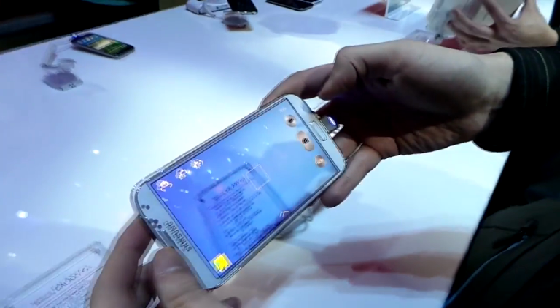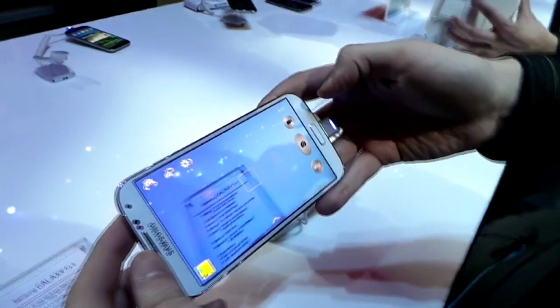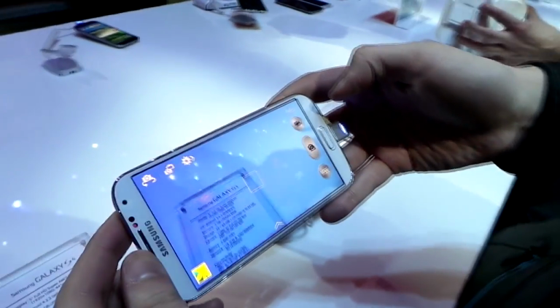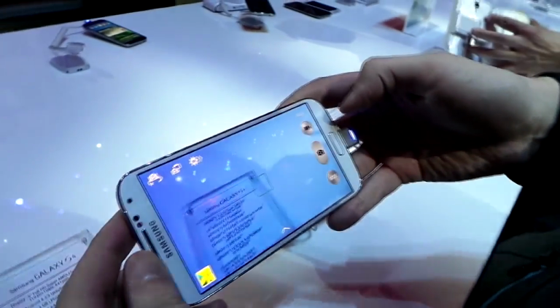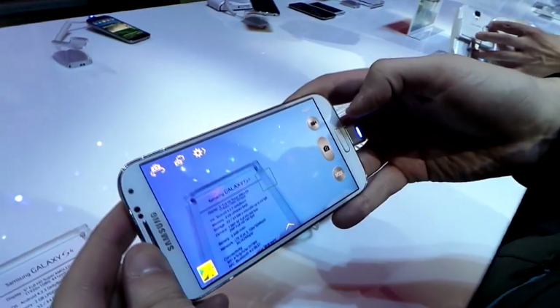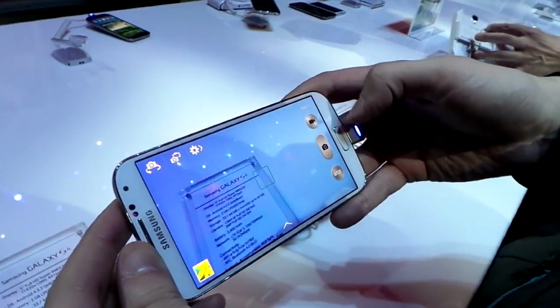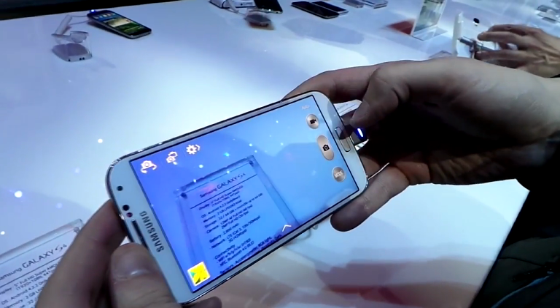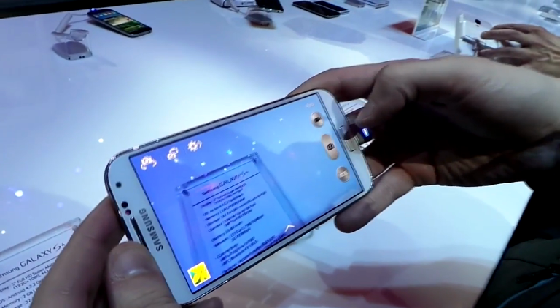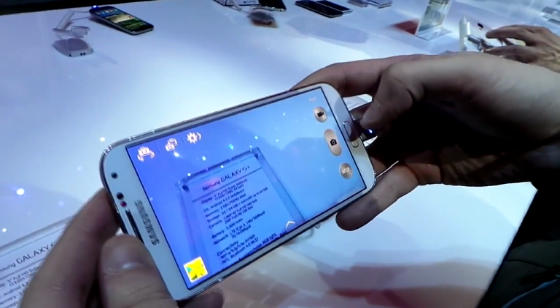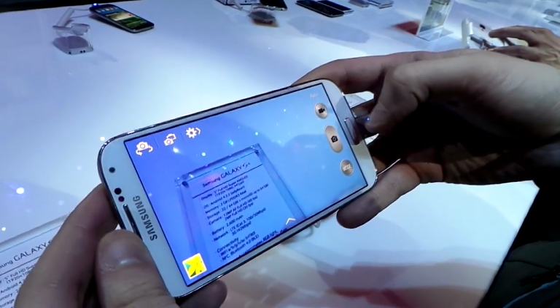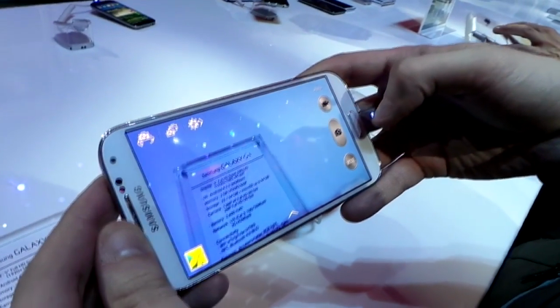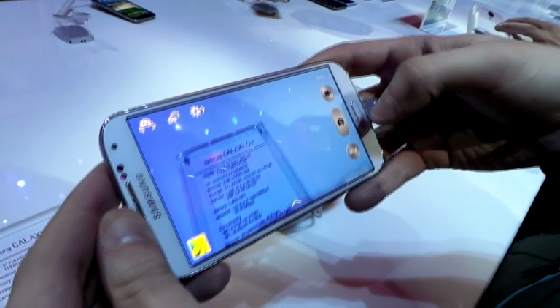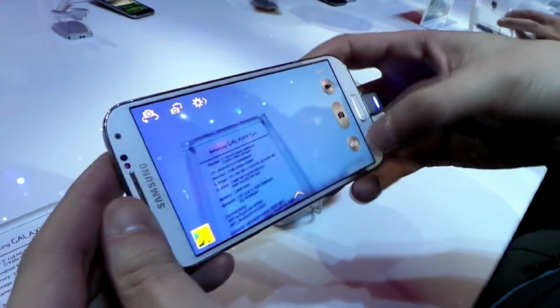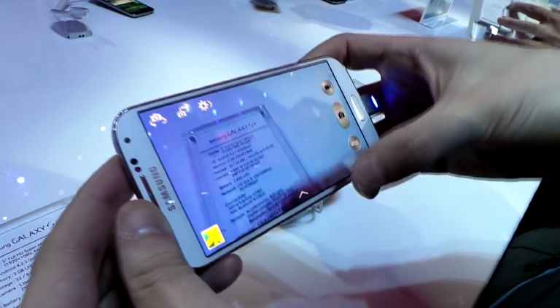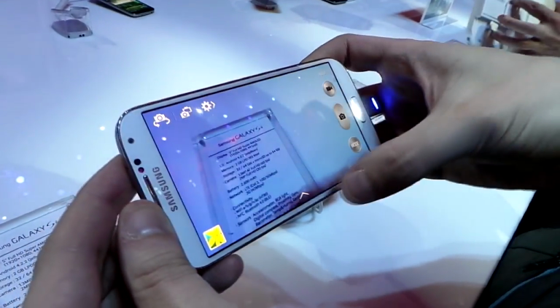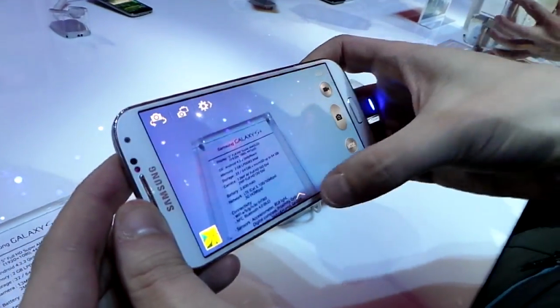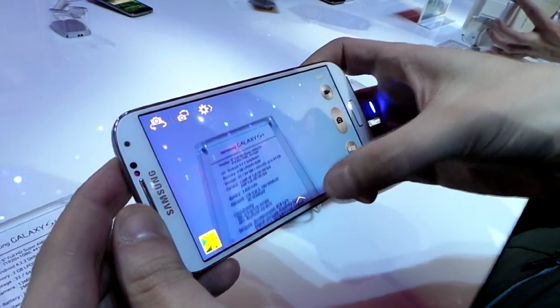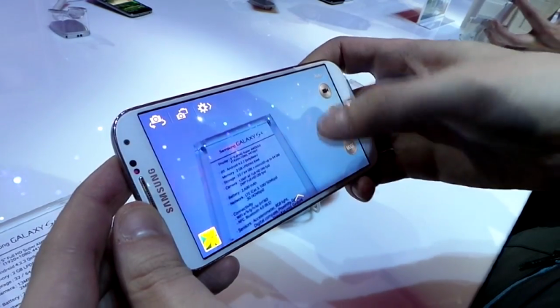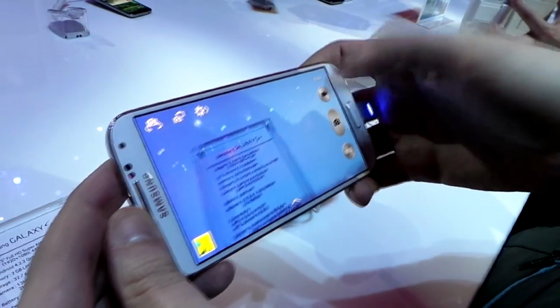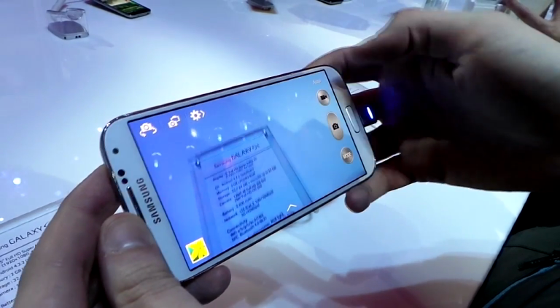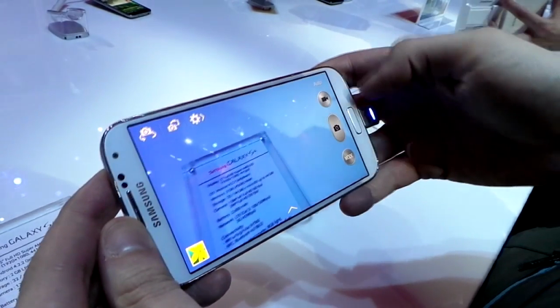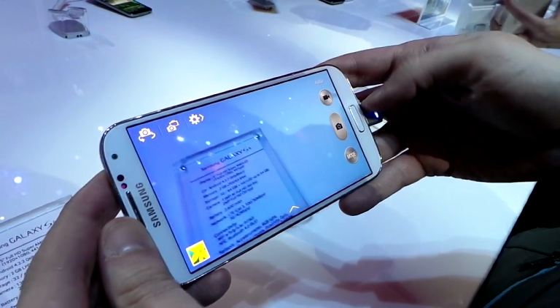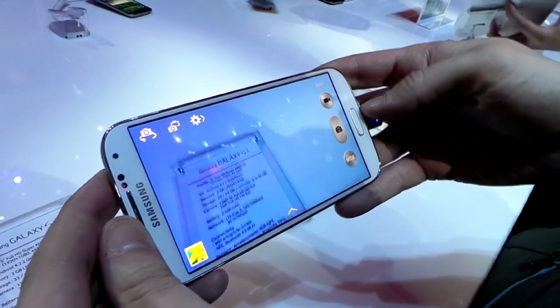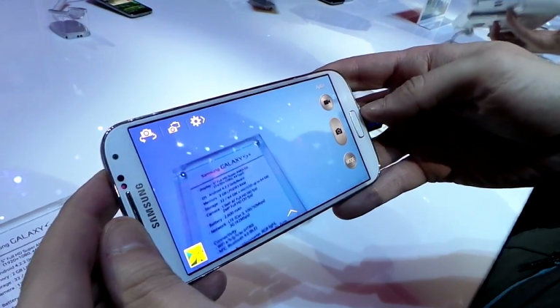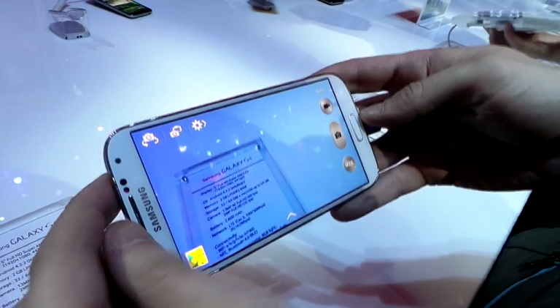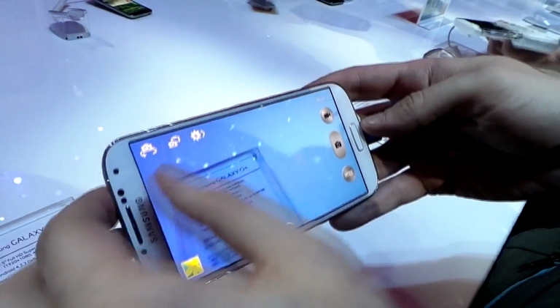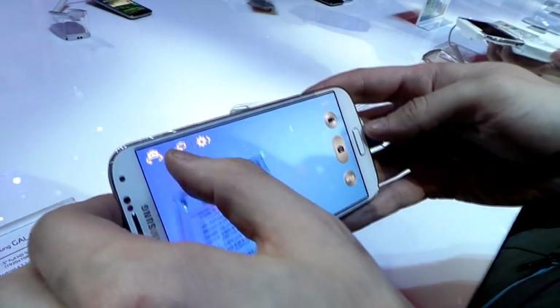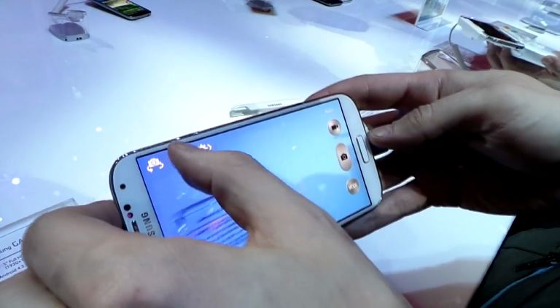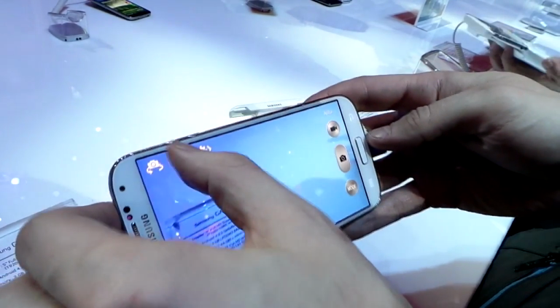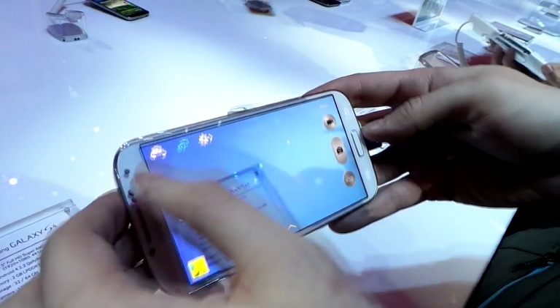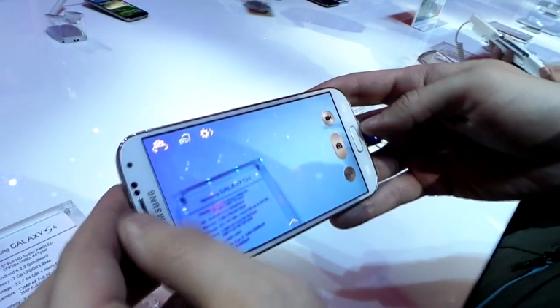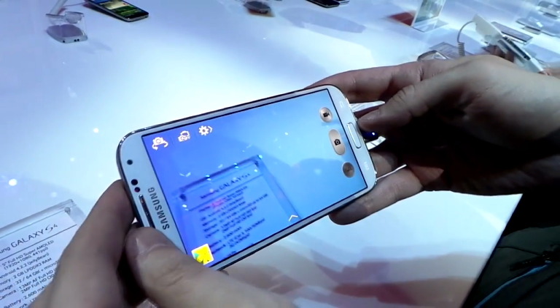Pretty typical. Looks like a lot of phones you've seen. There are a couple new features, a few new features in this.